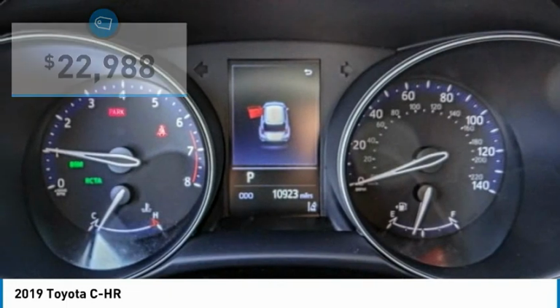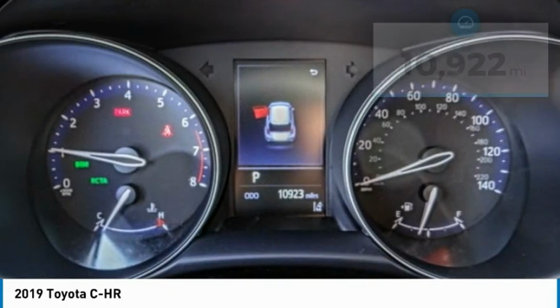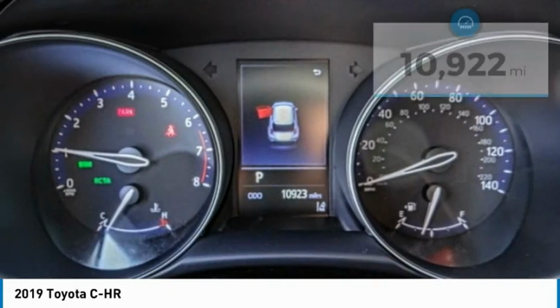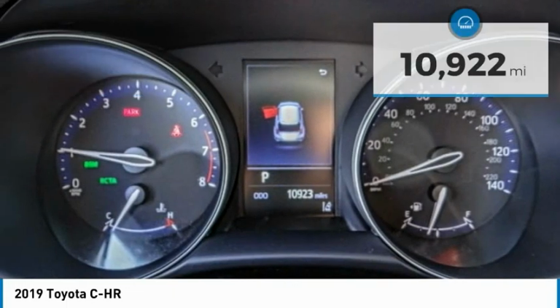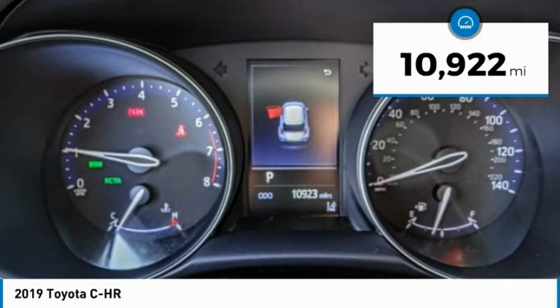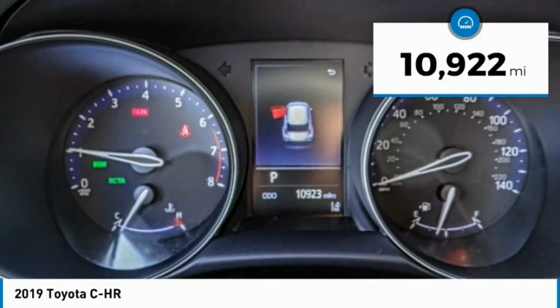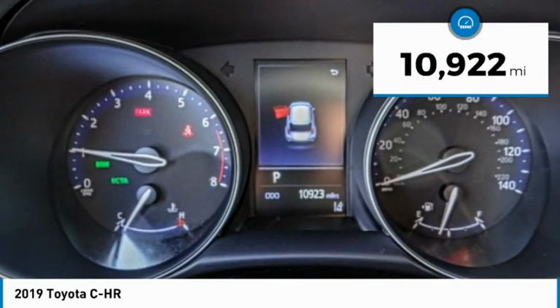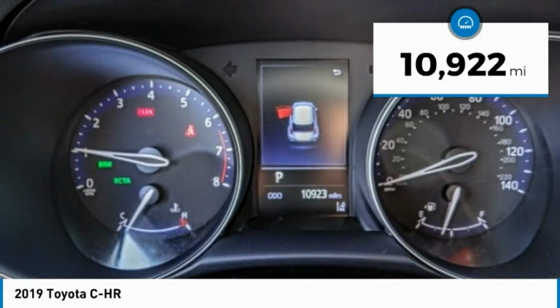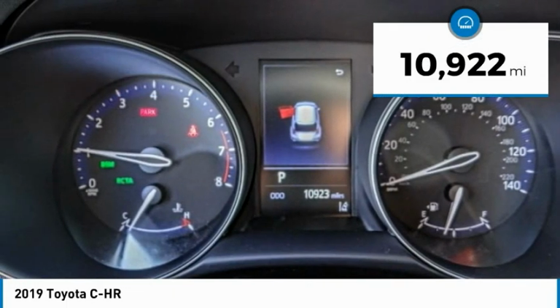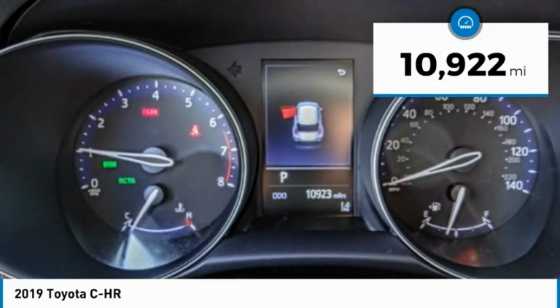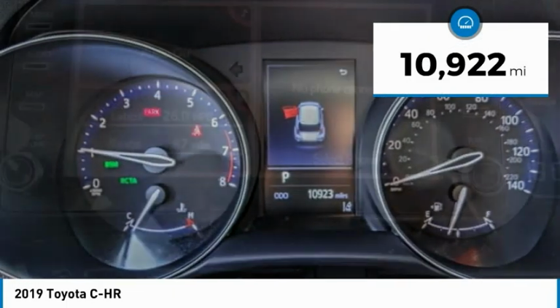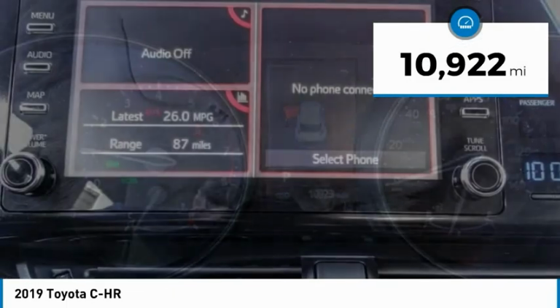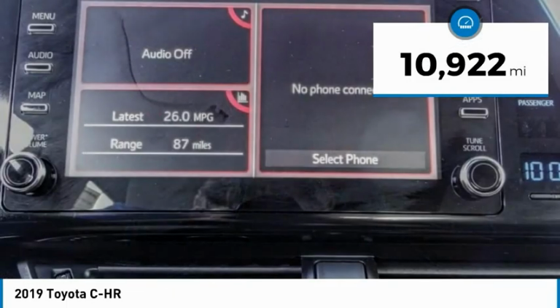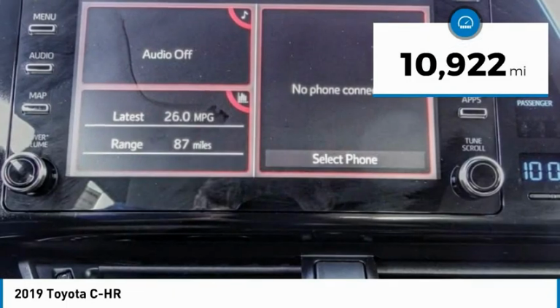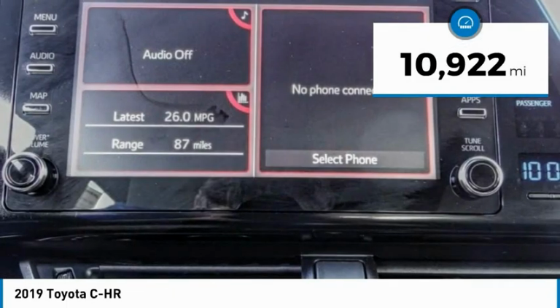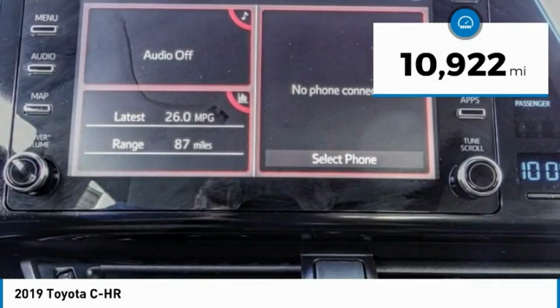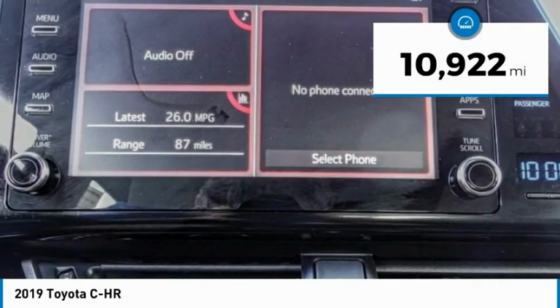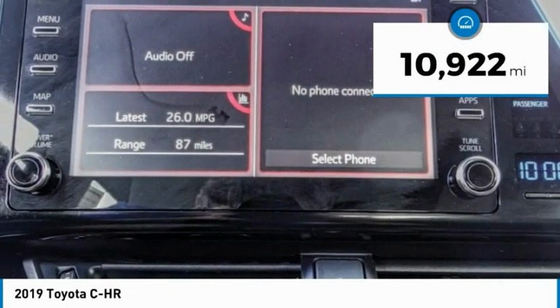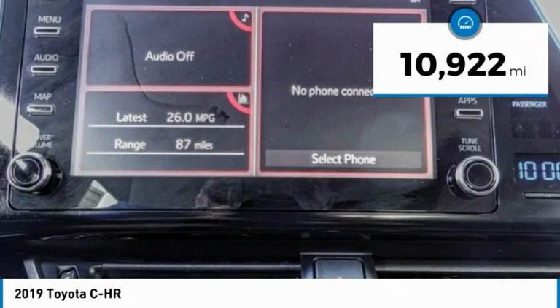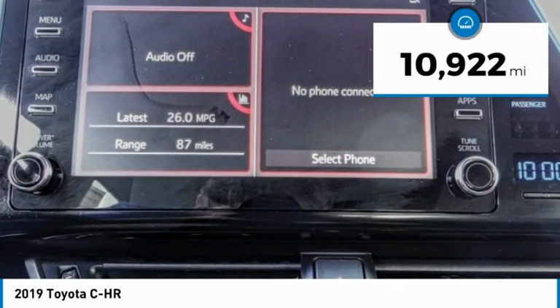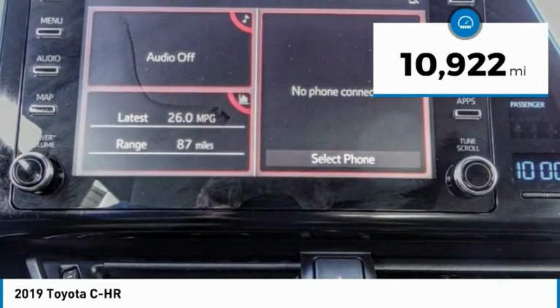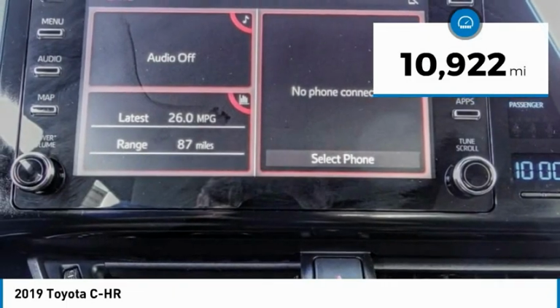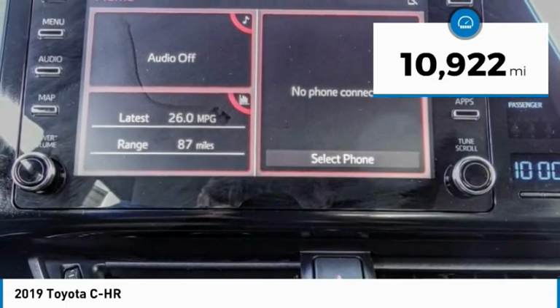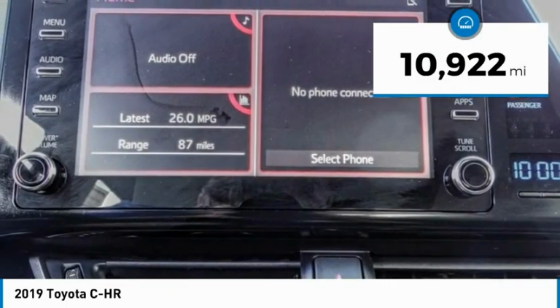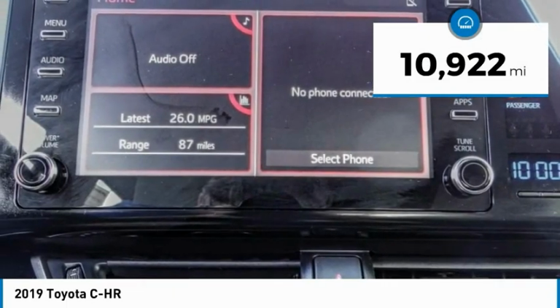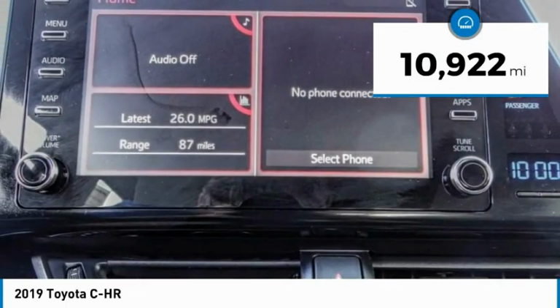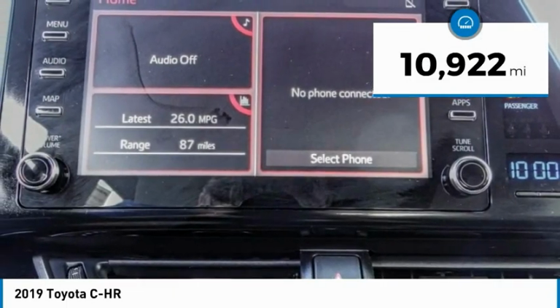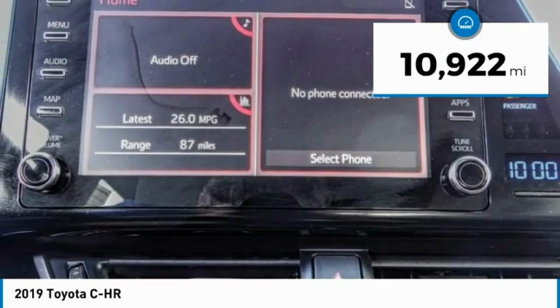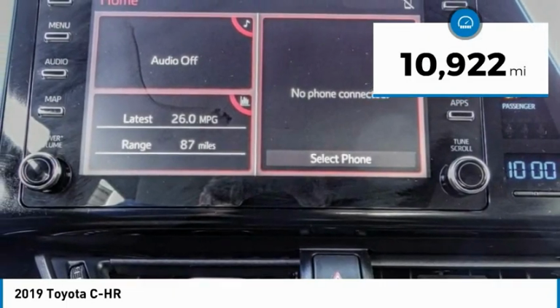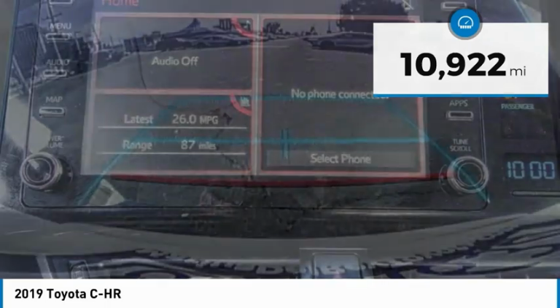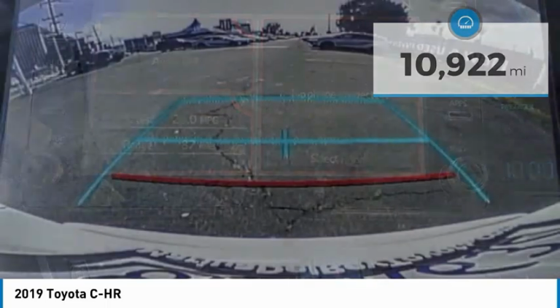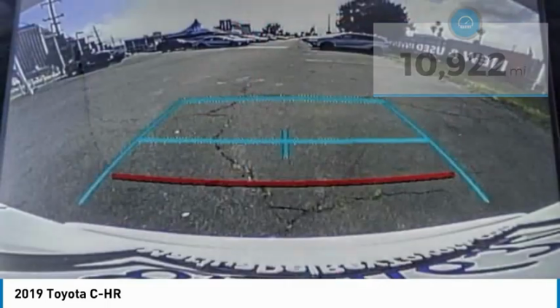This vehicle has less than 15,000 miles. Come see the car for yourself.